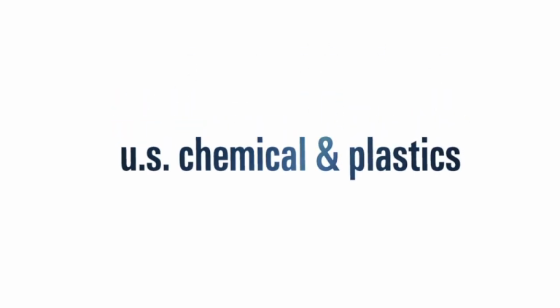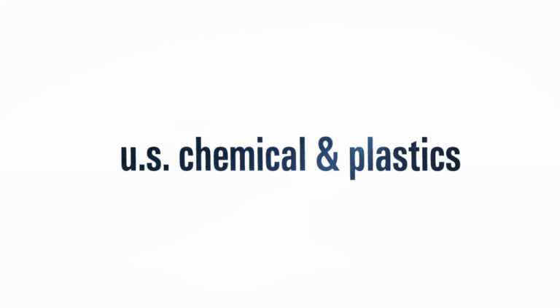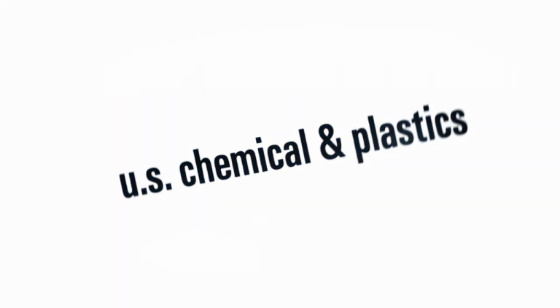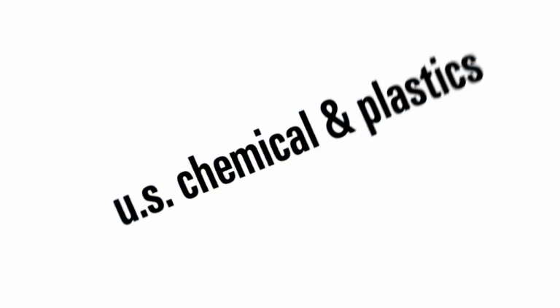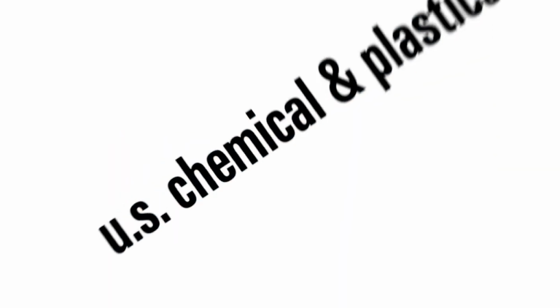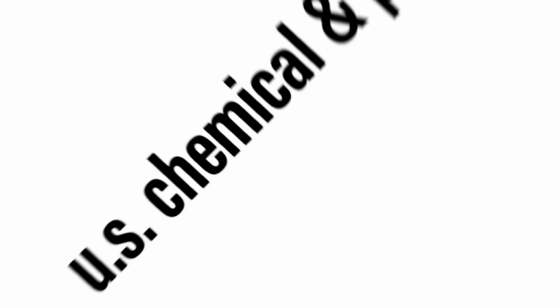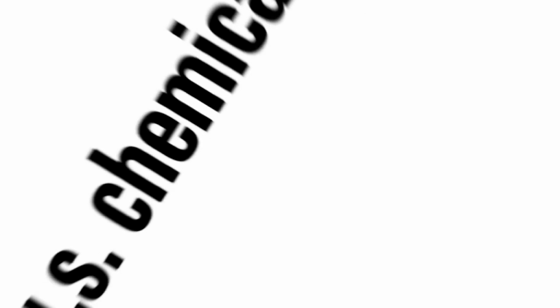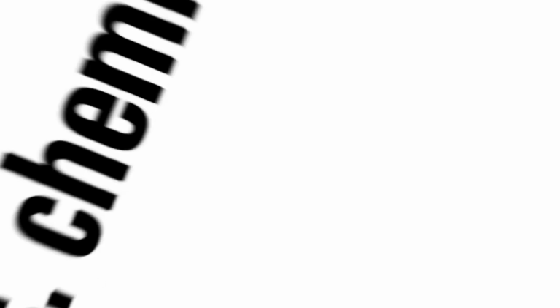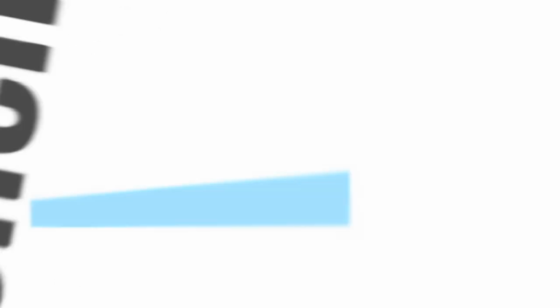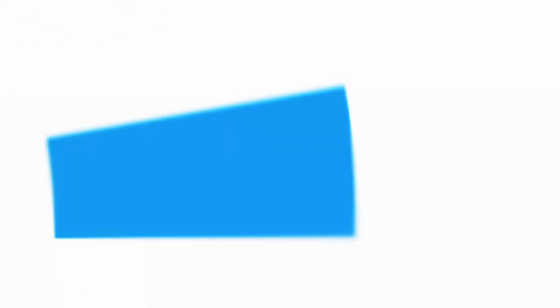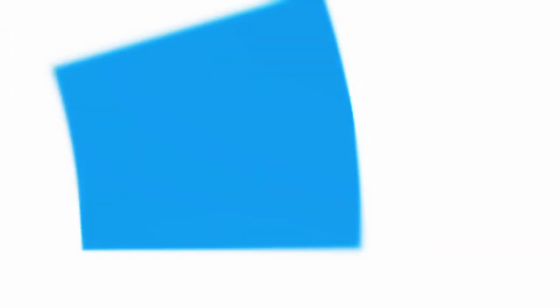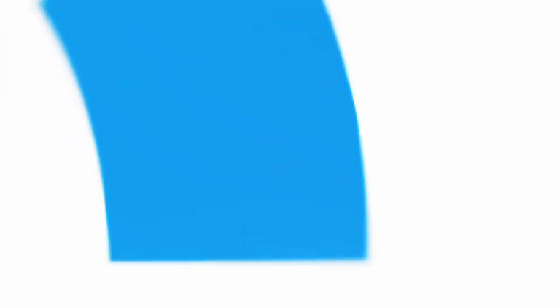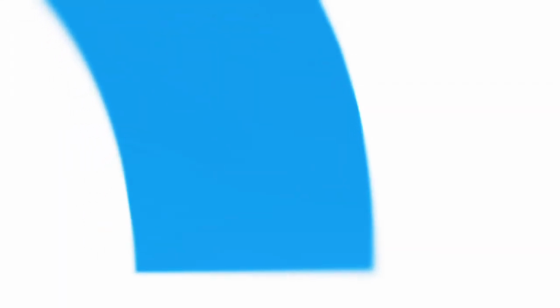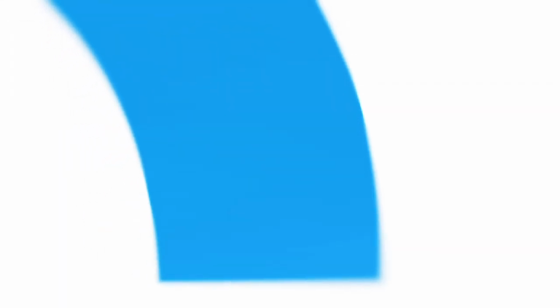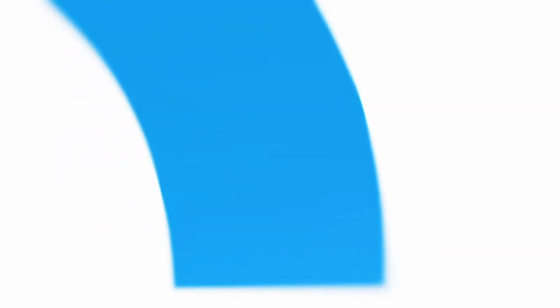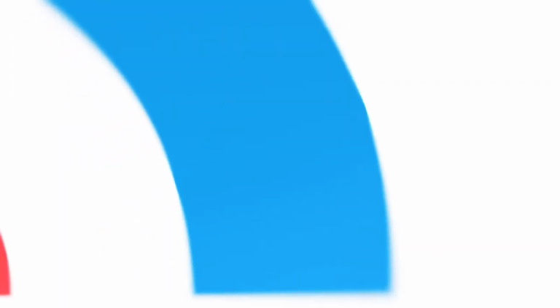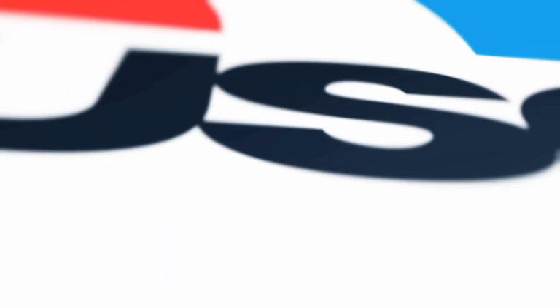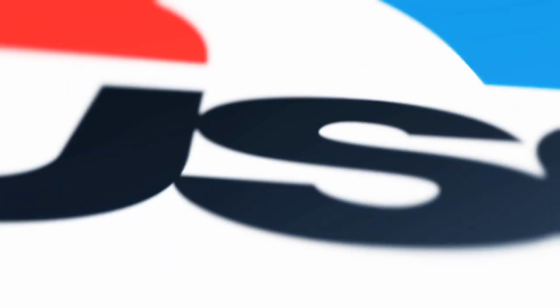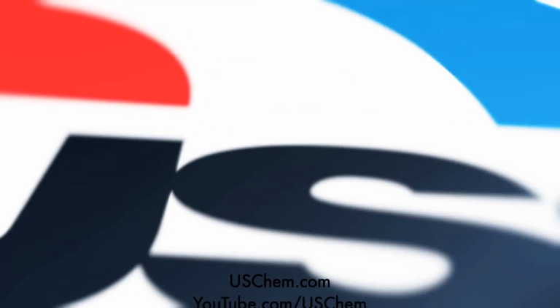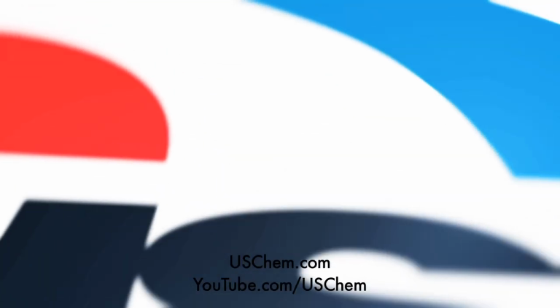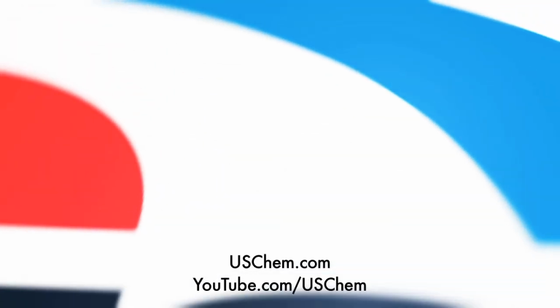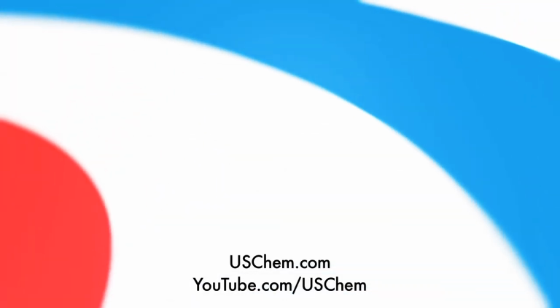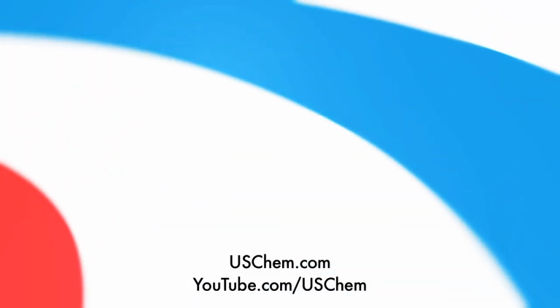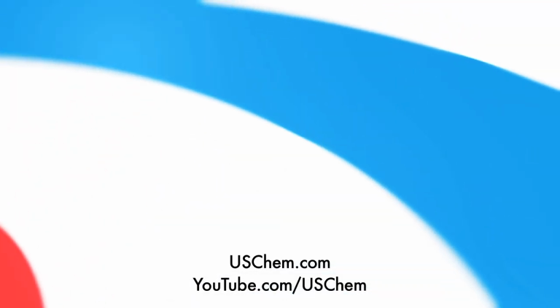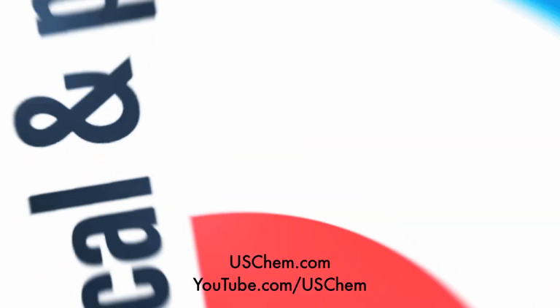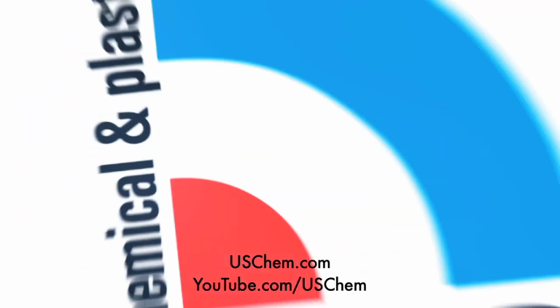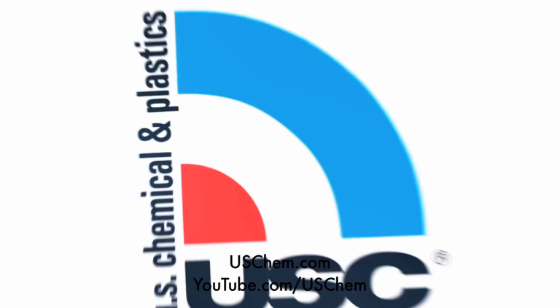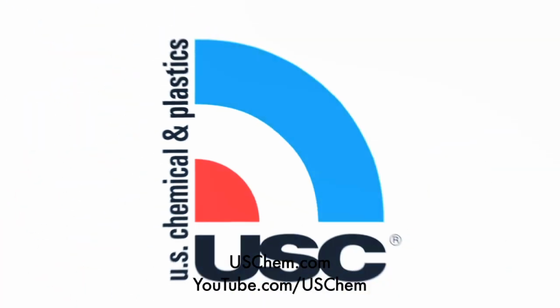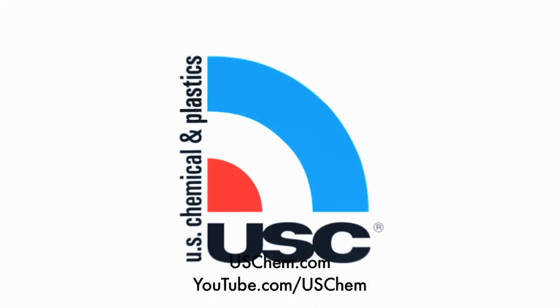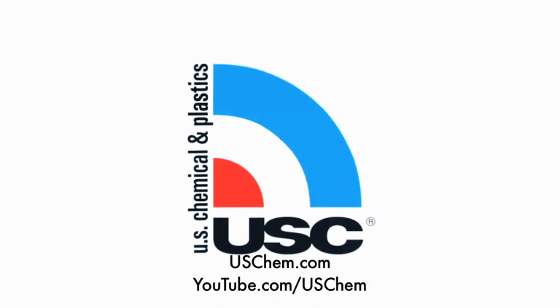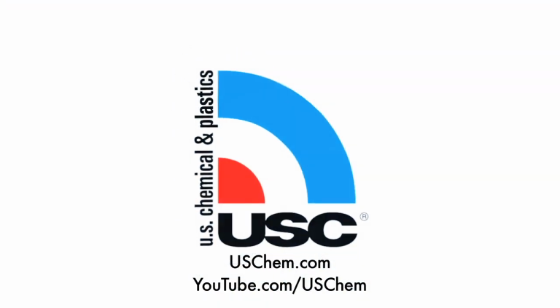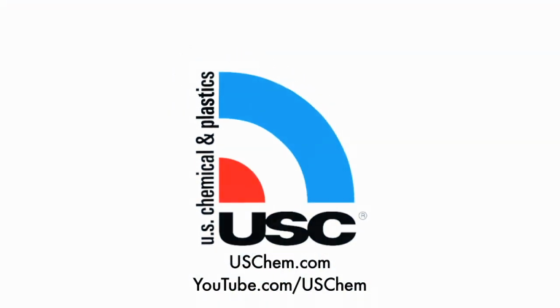For more information, see us at uschem.com or visit us on YouTube.